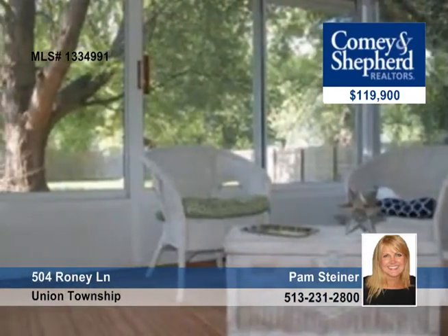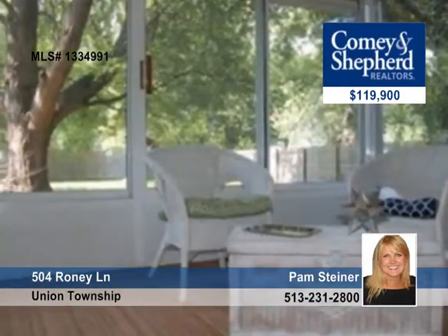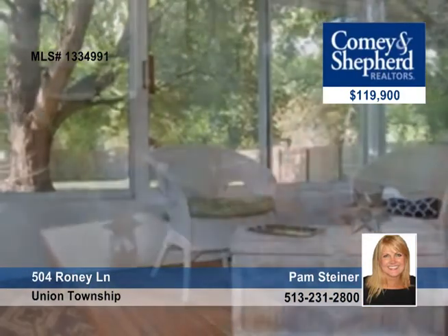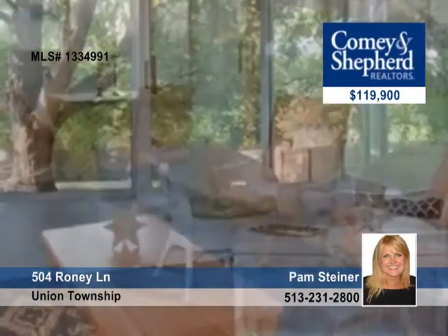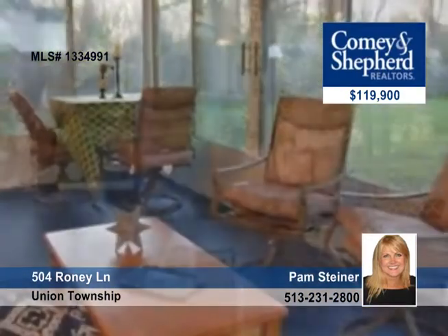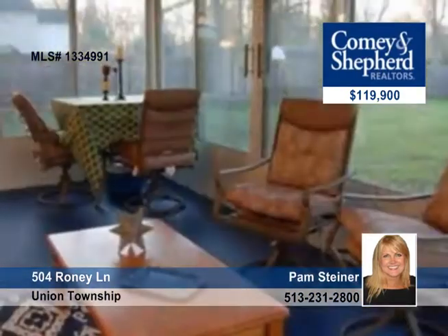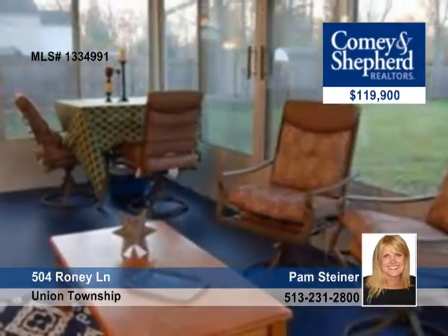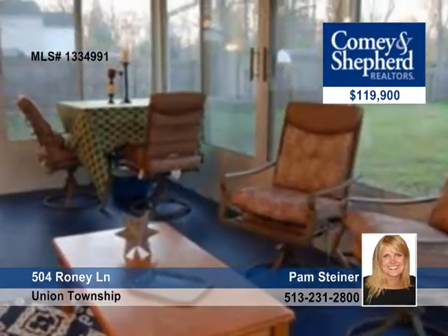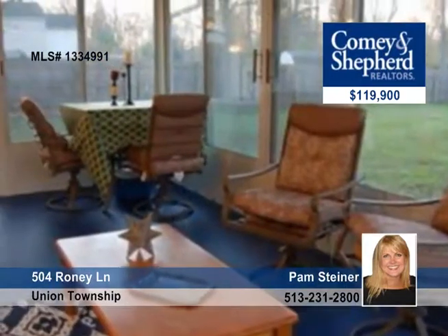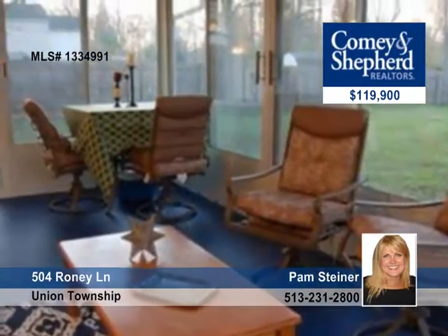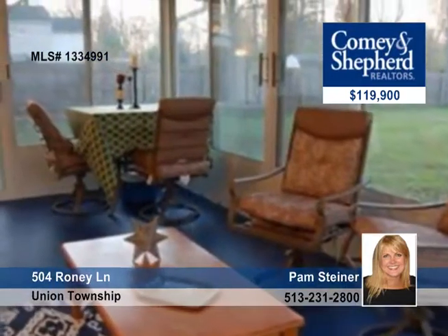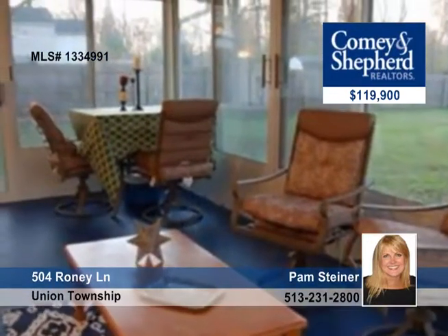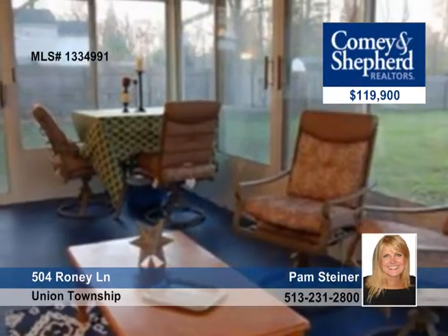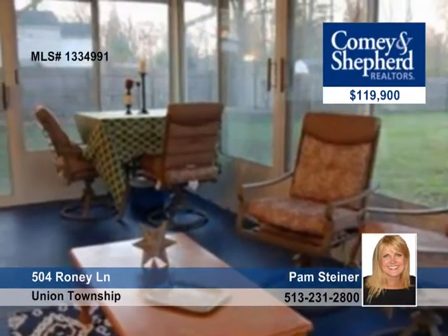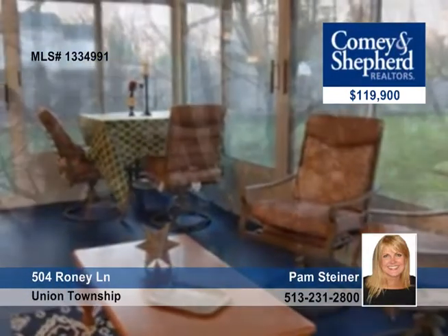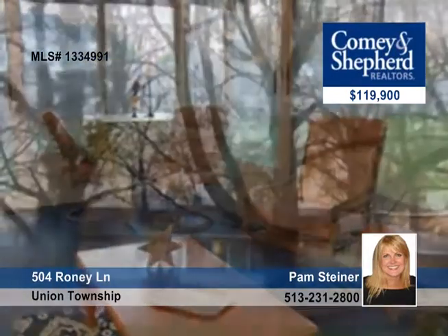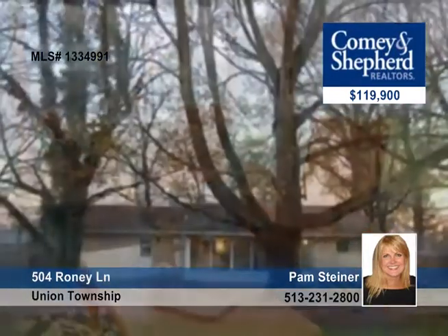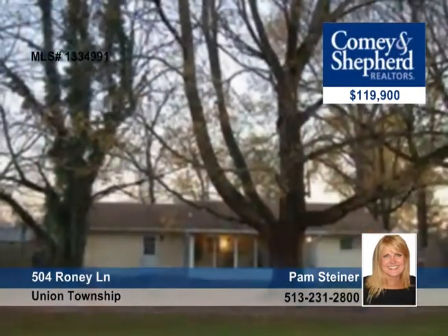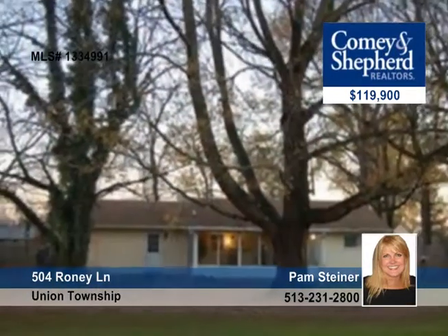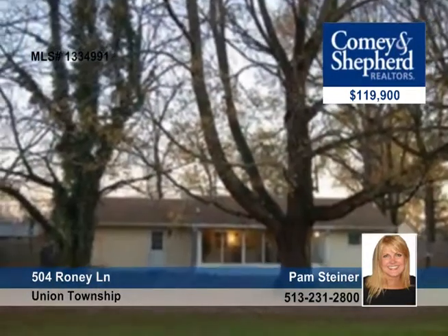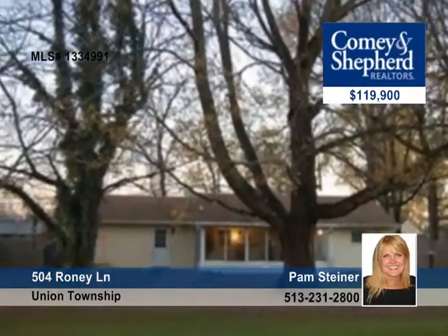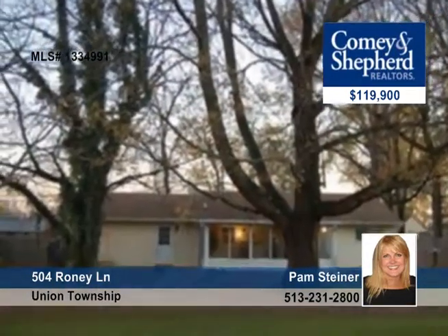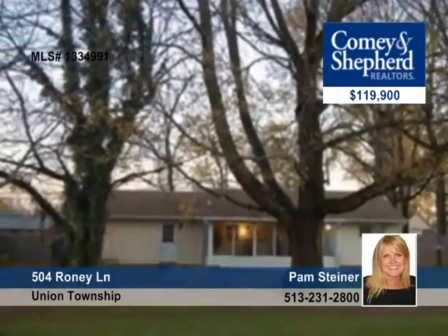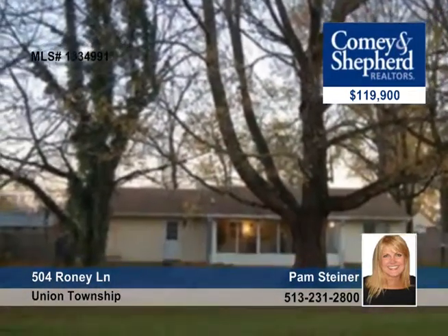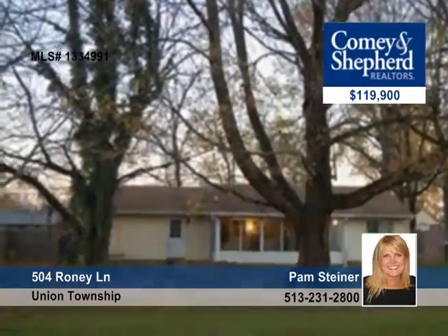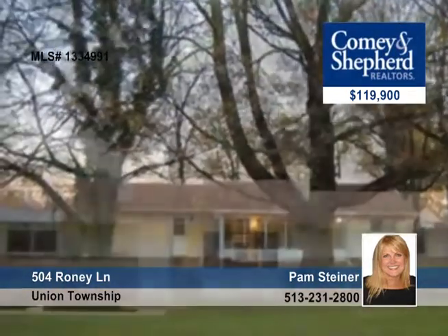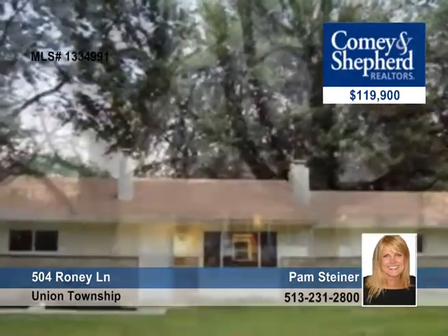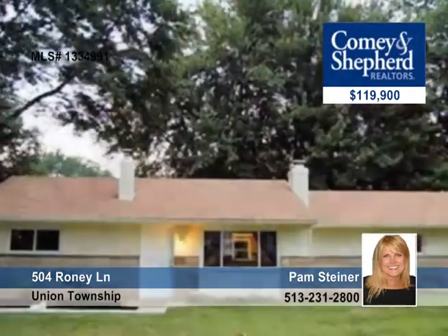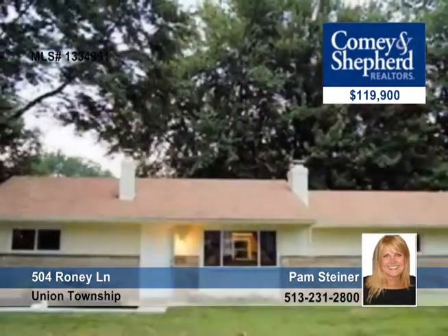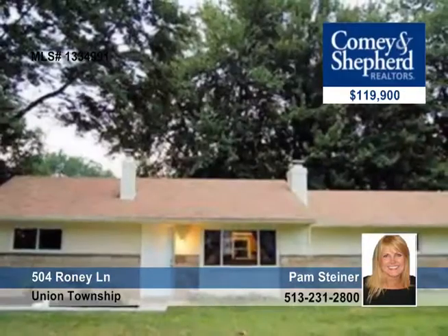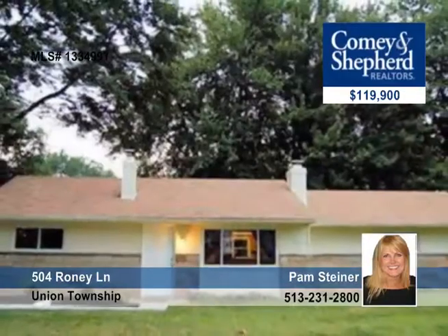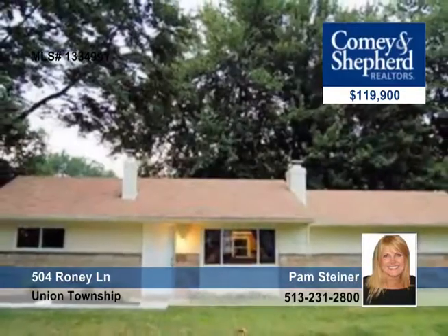An enclosed porch brings the outdoors in, or you can enjoy the pretty fenced yard with a shed. A must-see home with Pam.